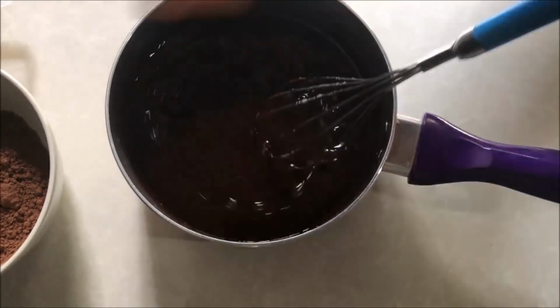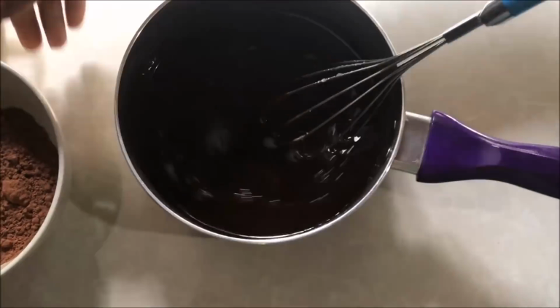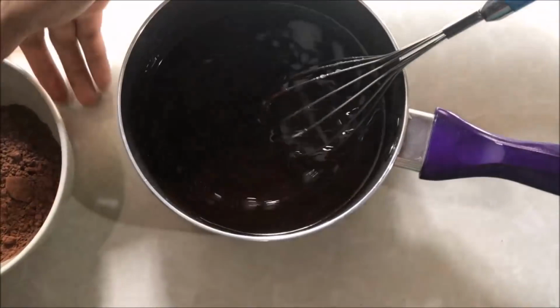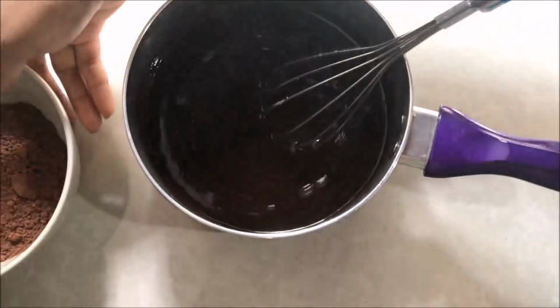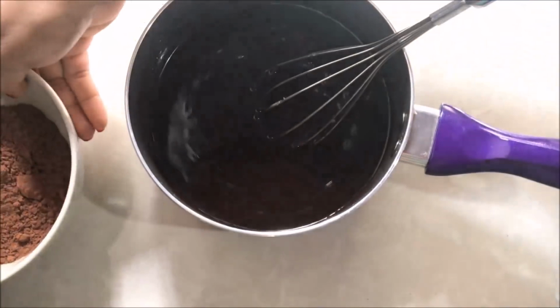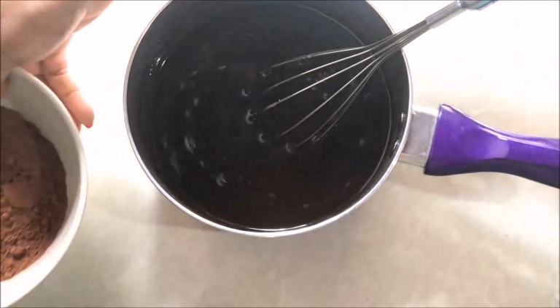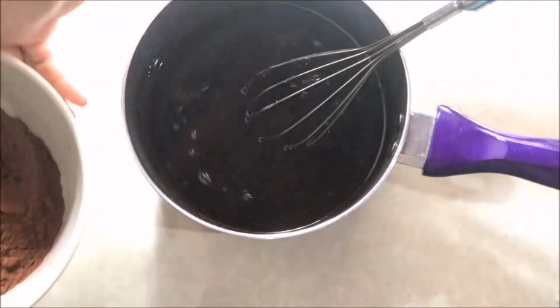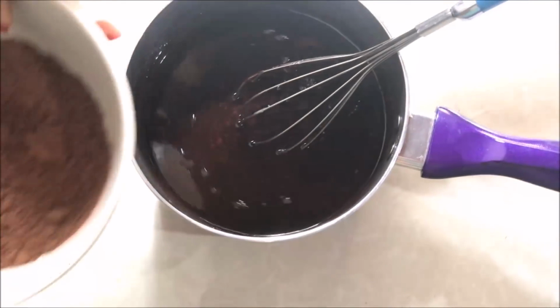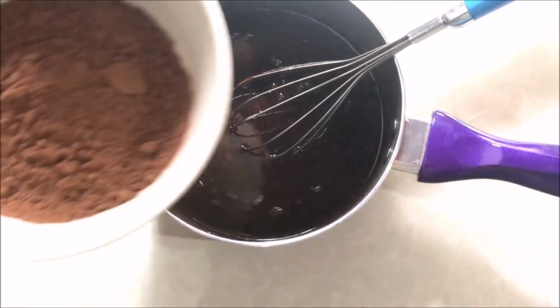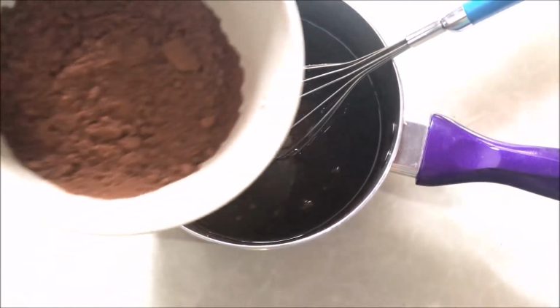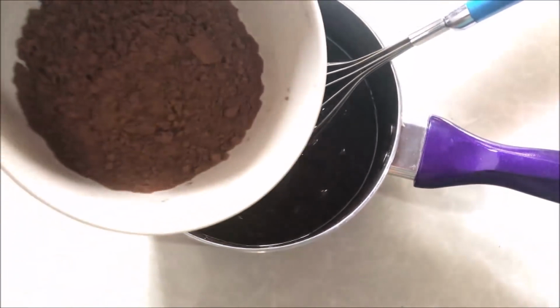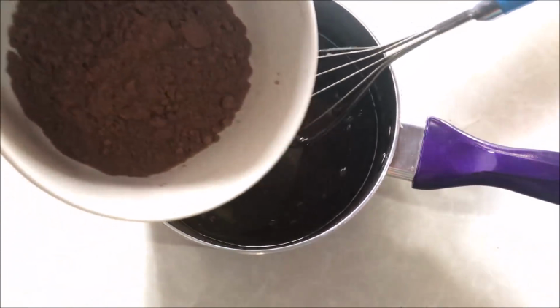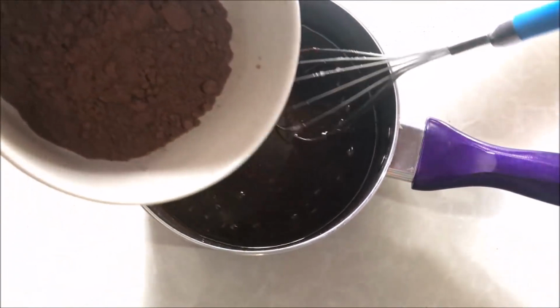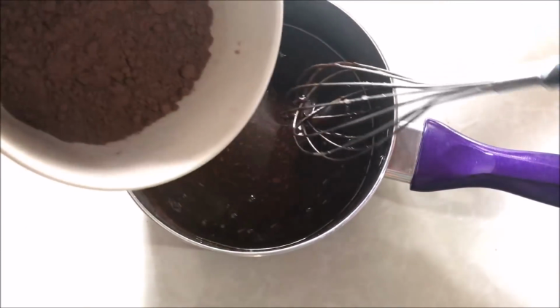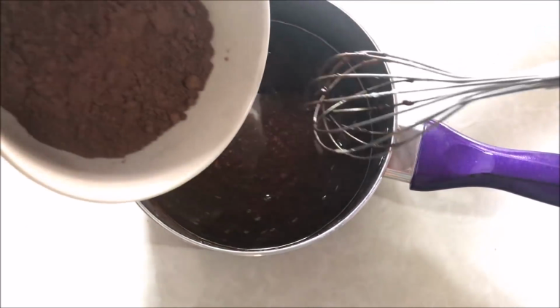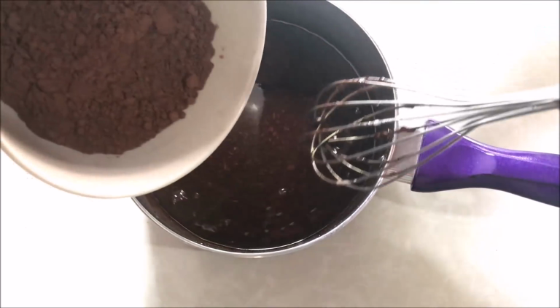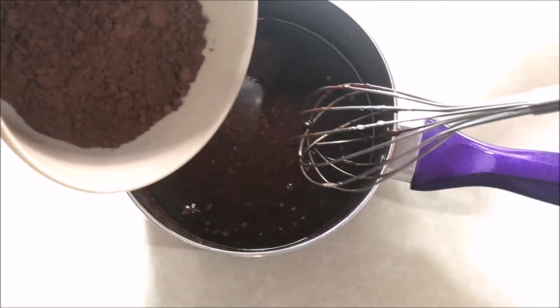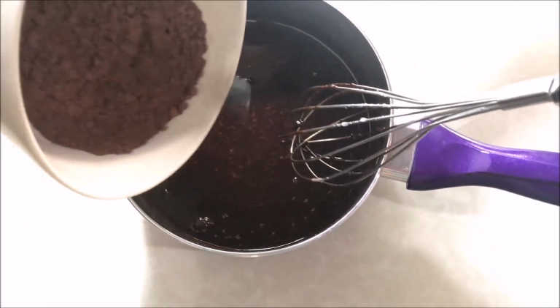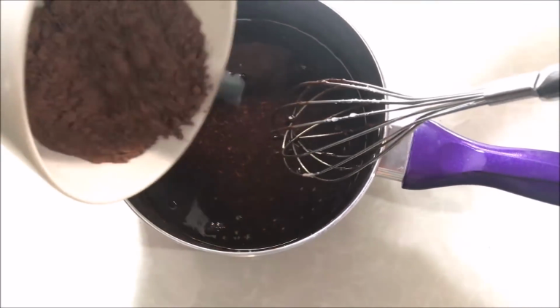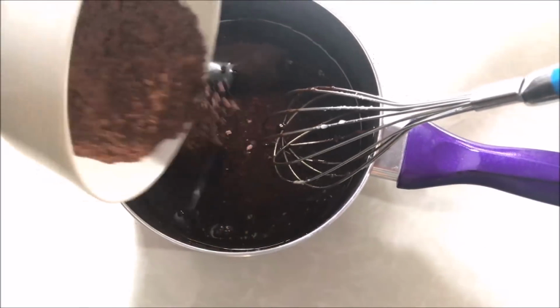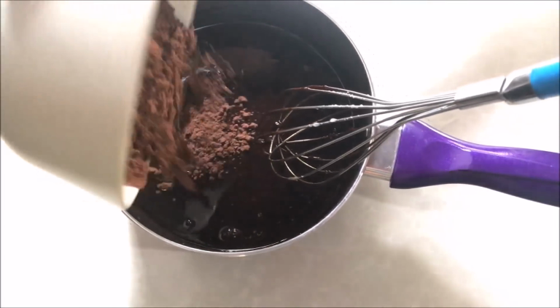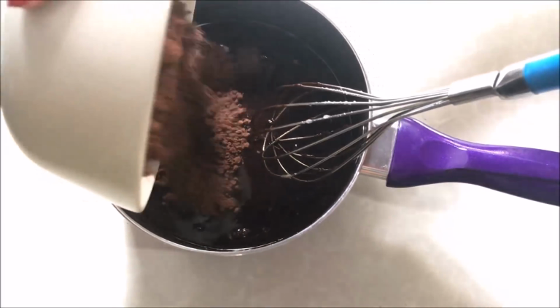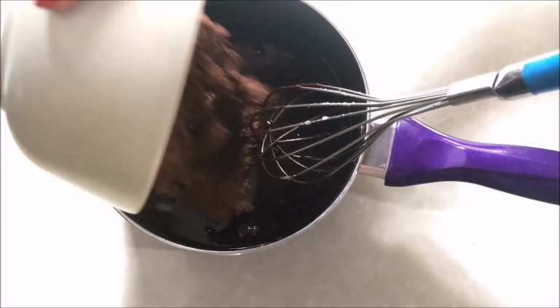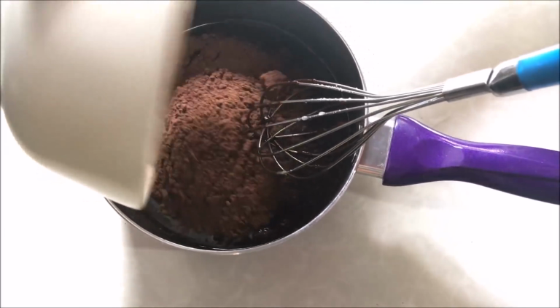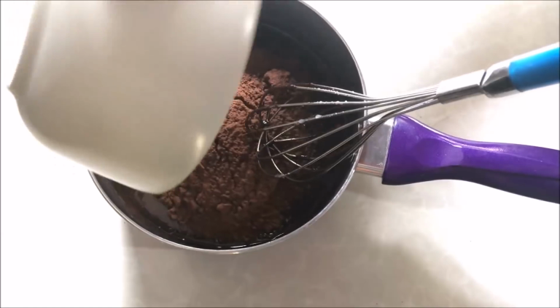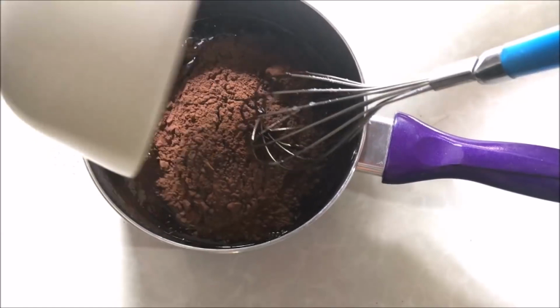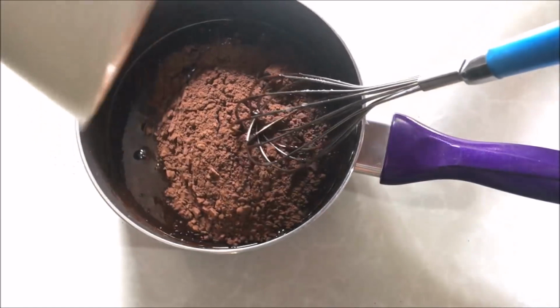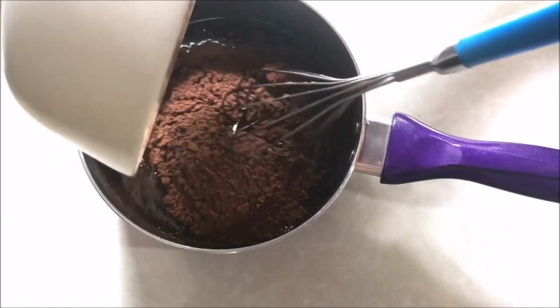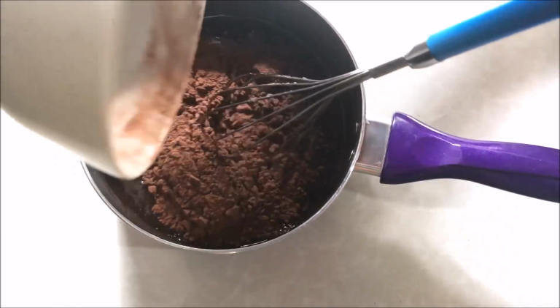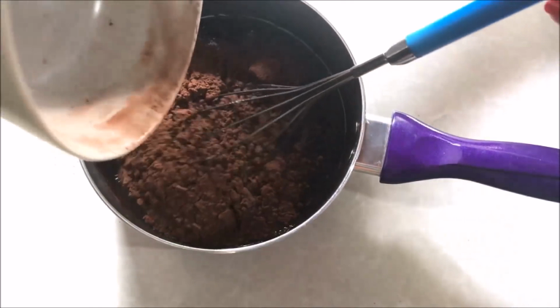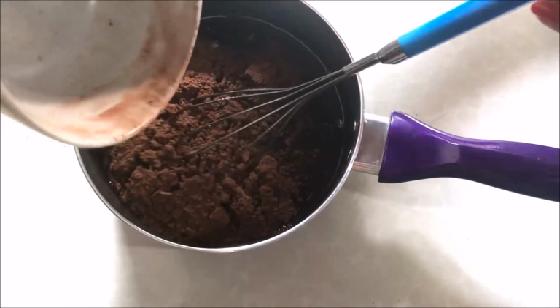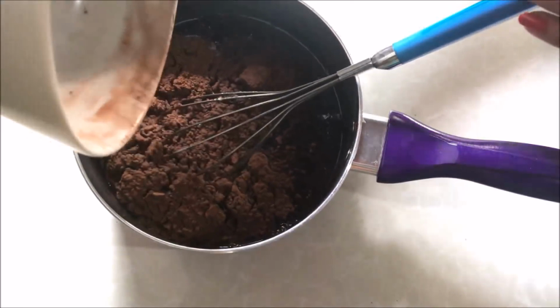After the chocolate, I will mix the cocoa powder.